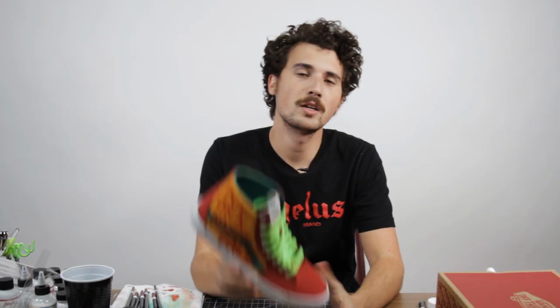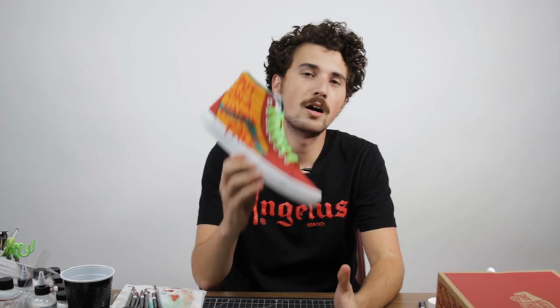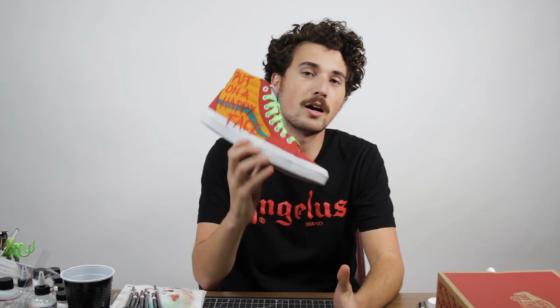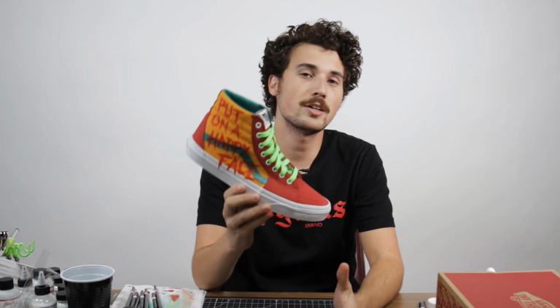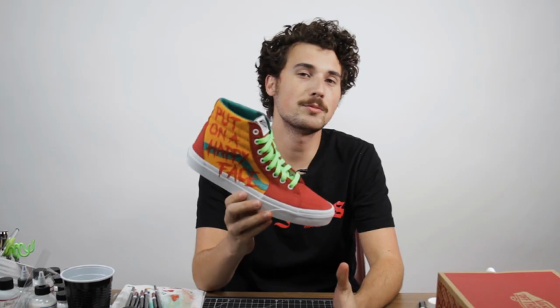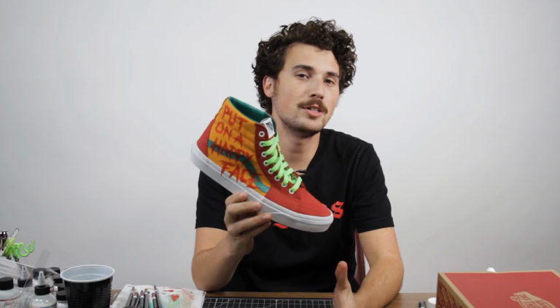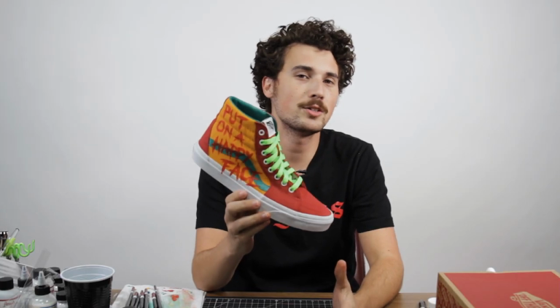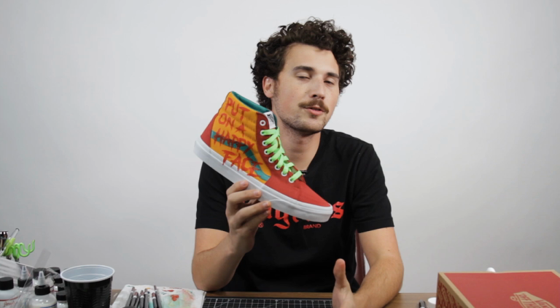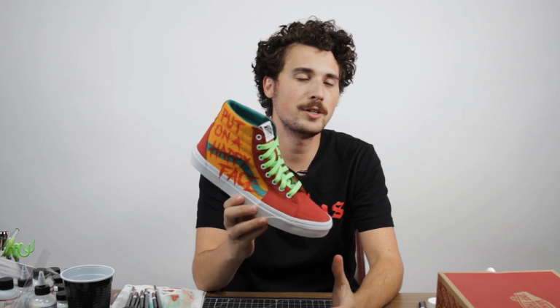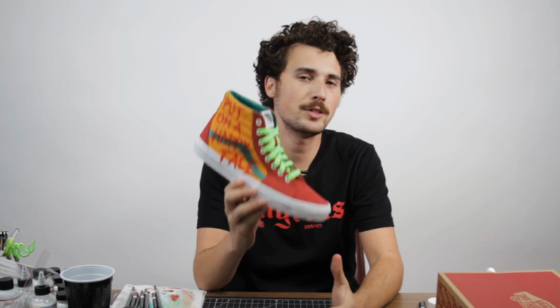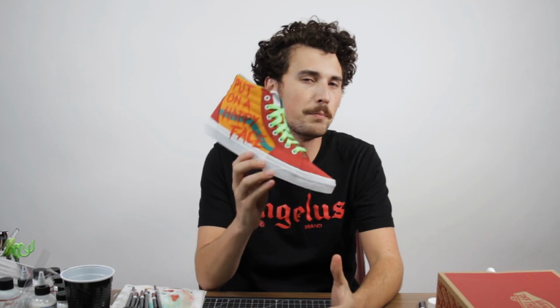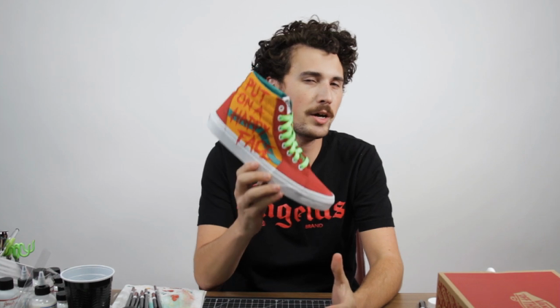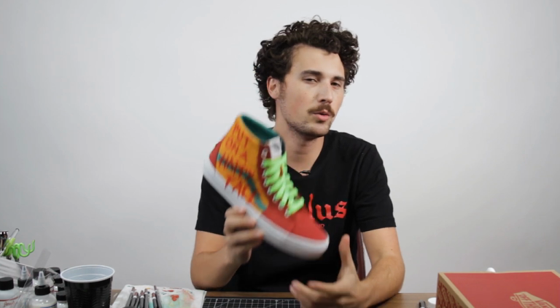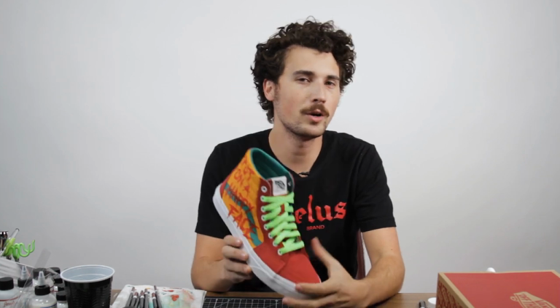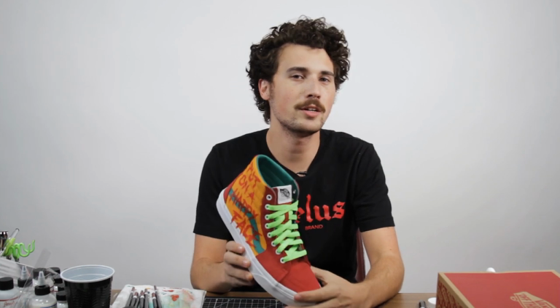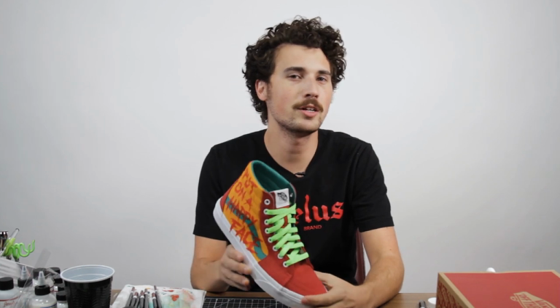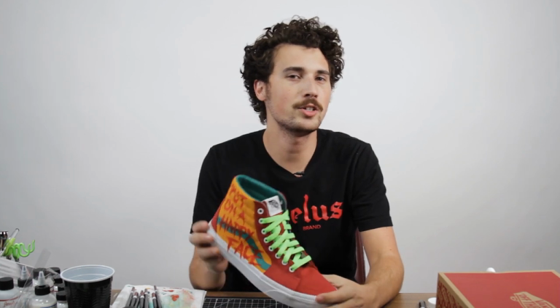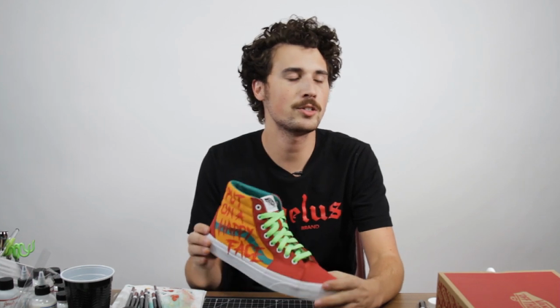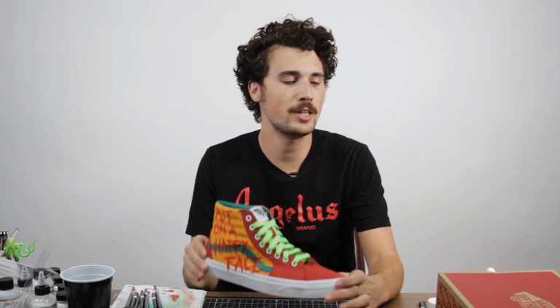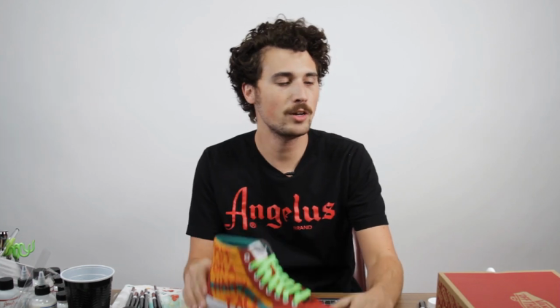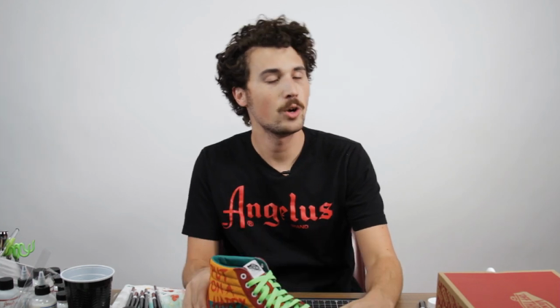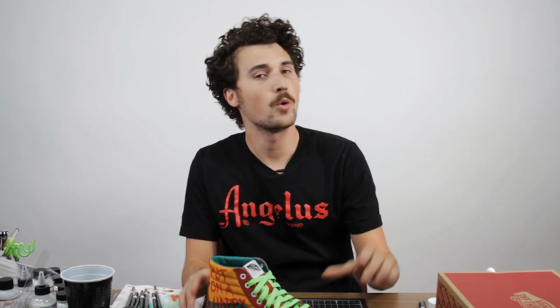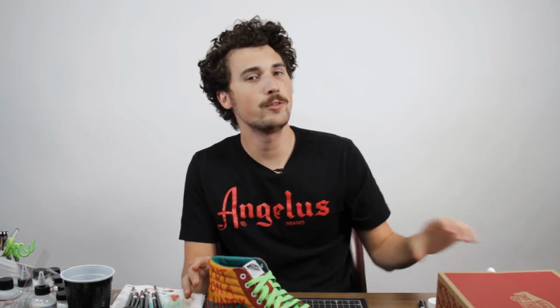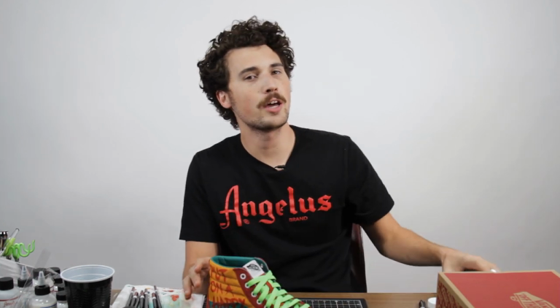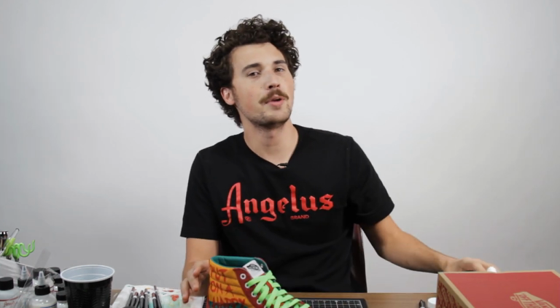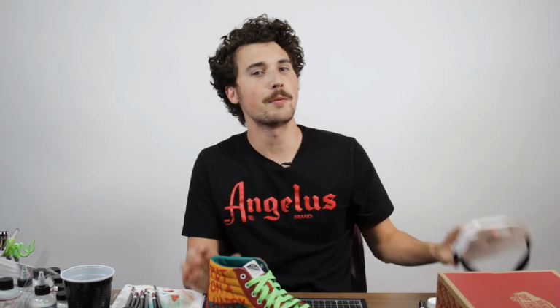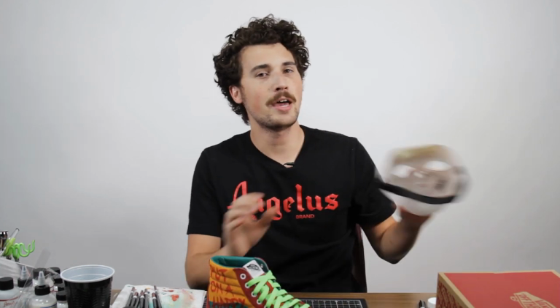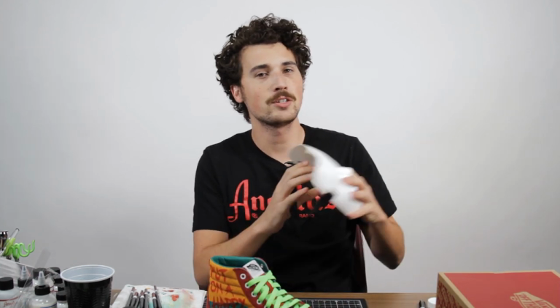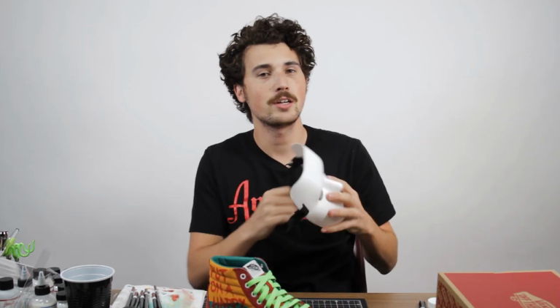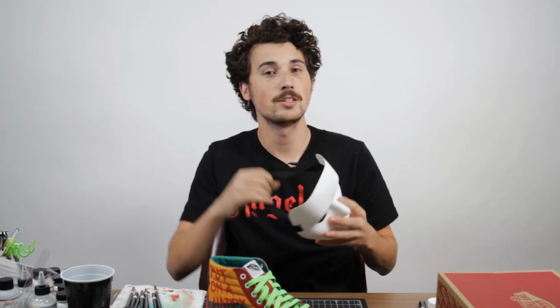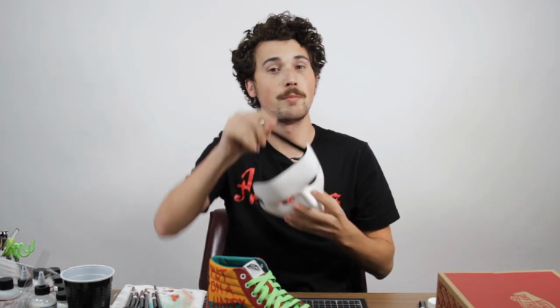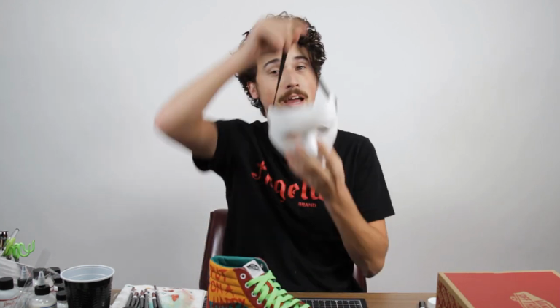Our custom sneakers are finished, but we're not done just yet — we've got to make a mask to match.